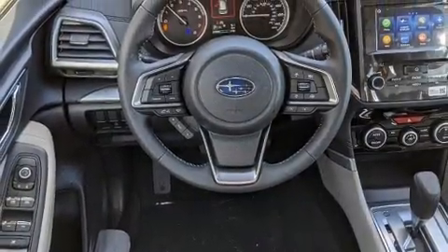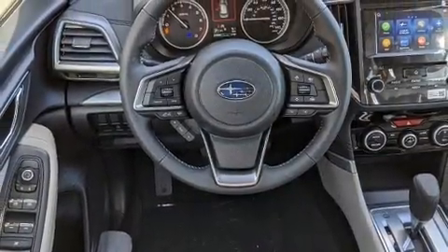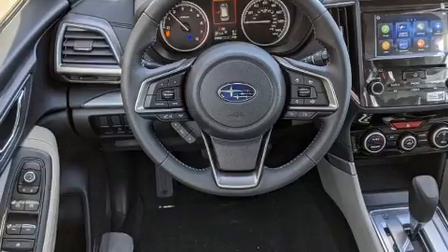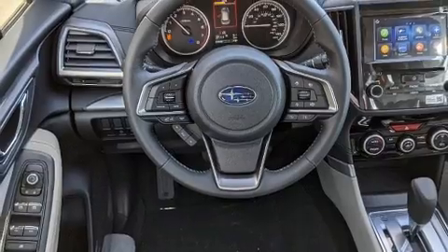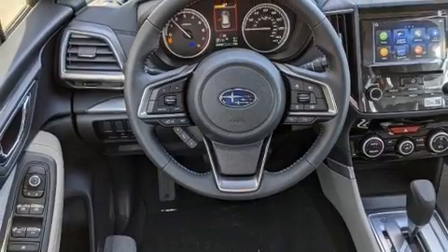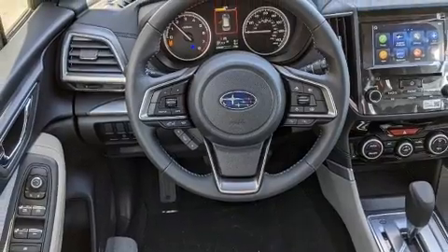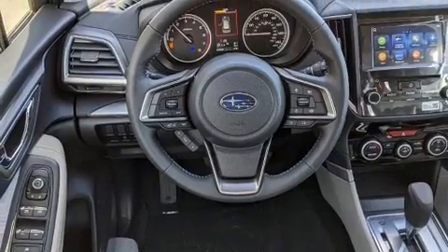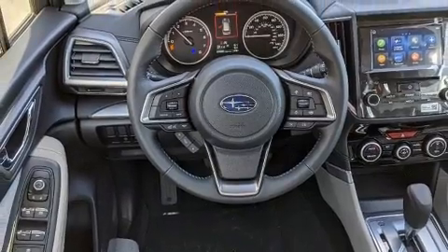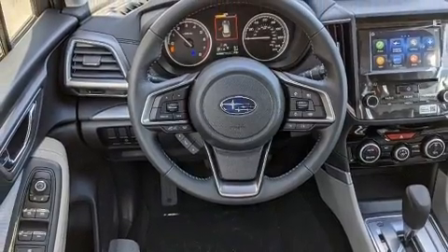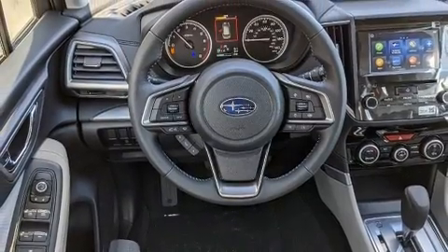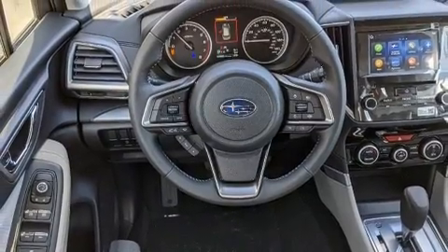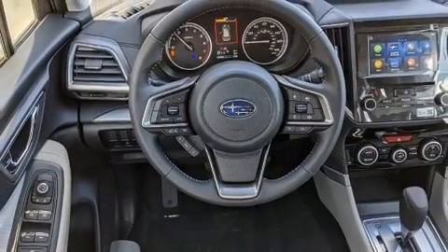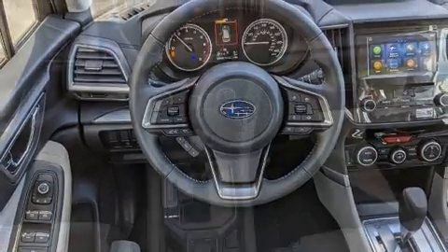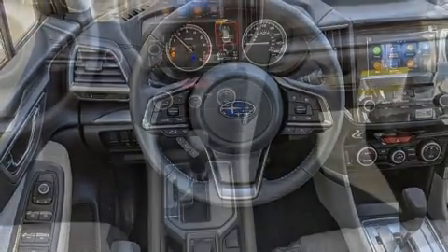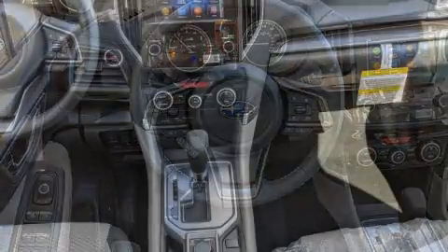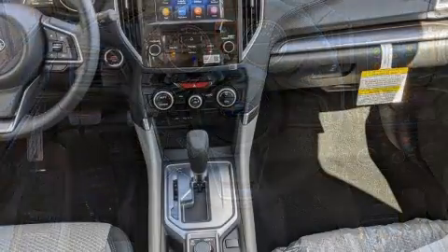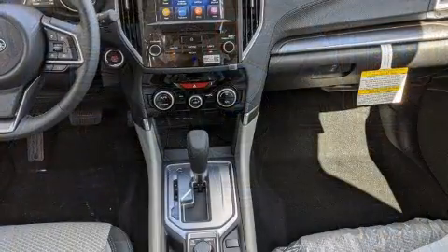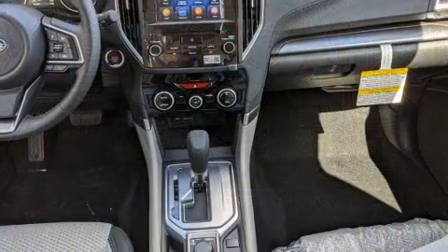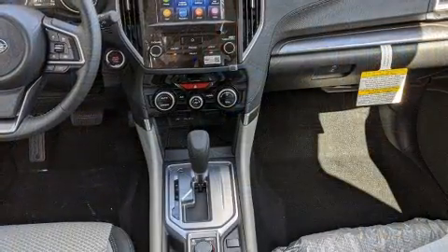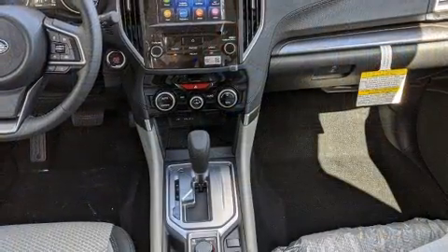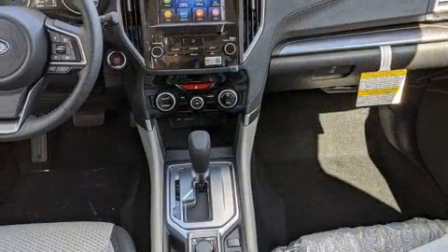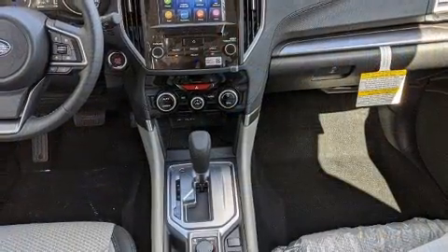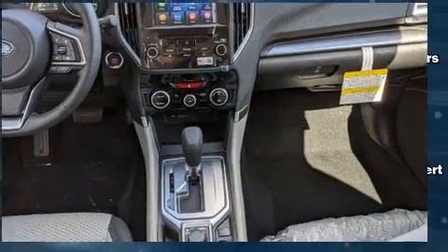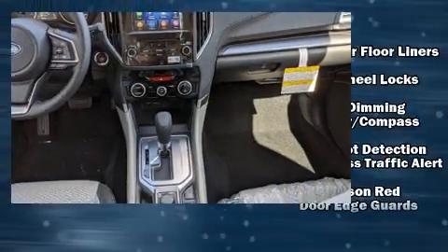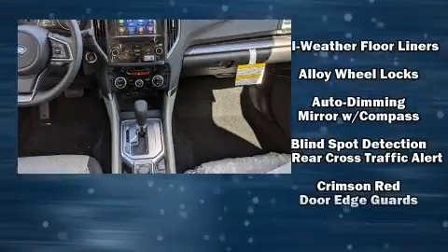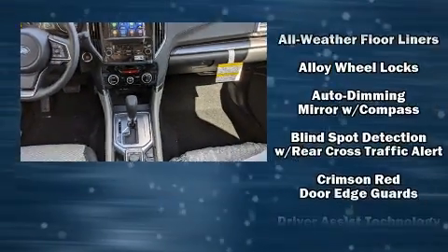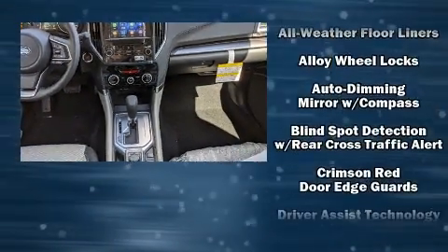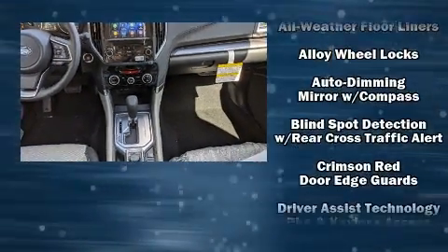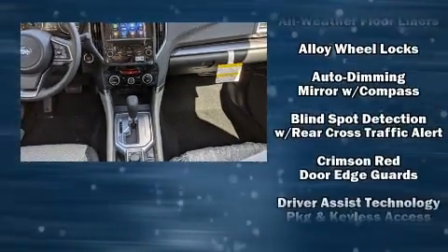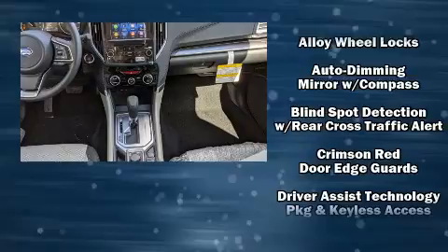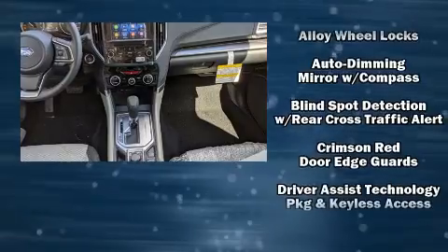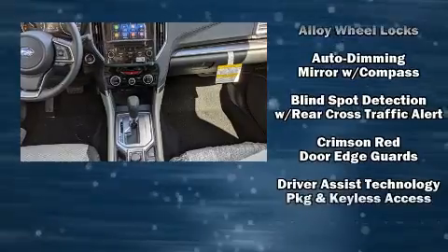A panic alarm, an emergency communication system, and four-wheel disc brakes with ABS.